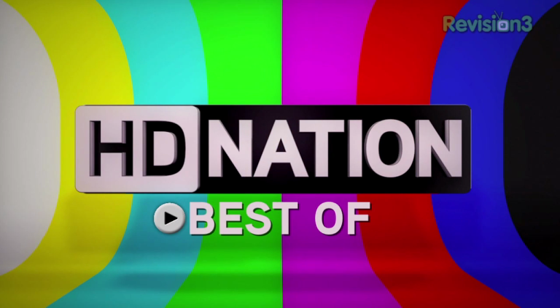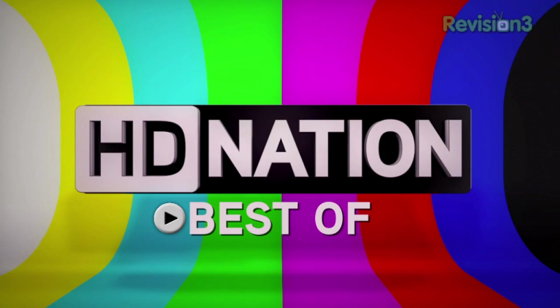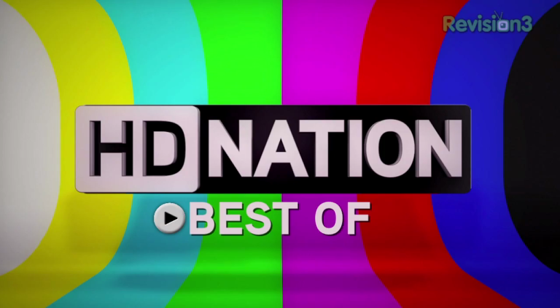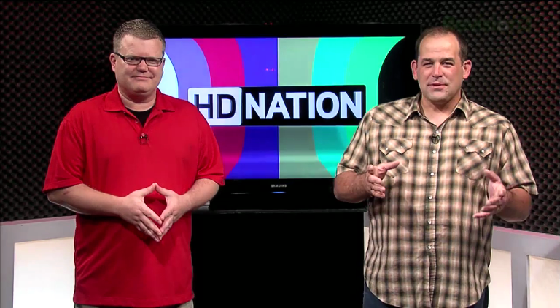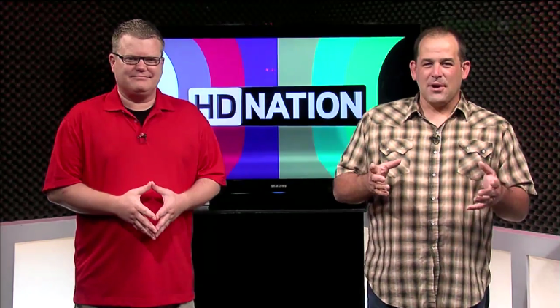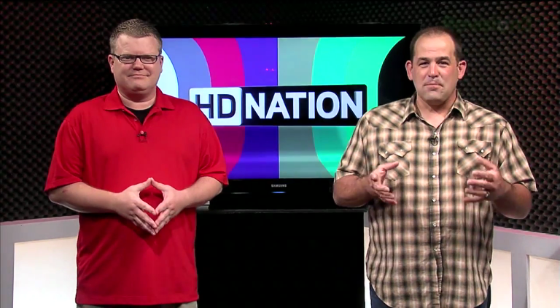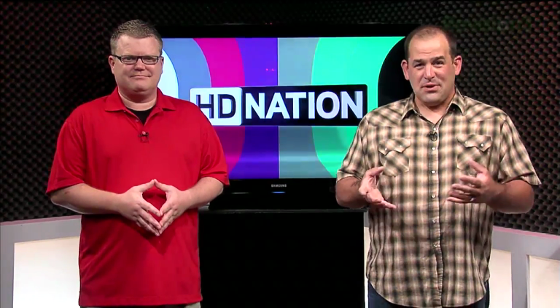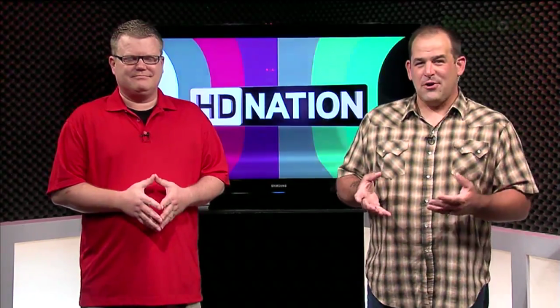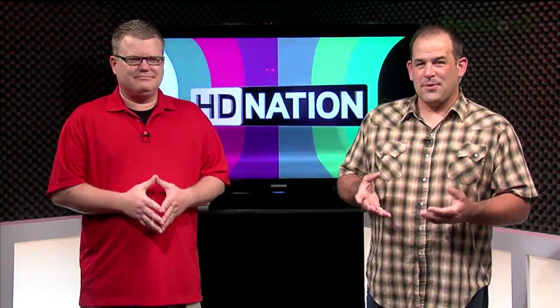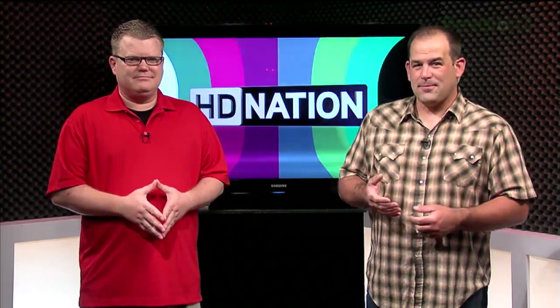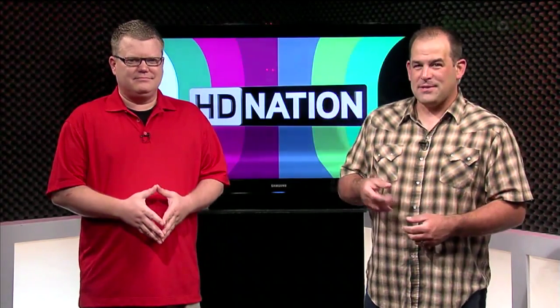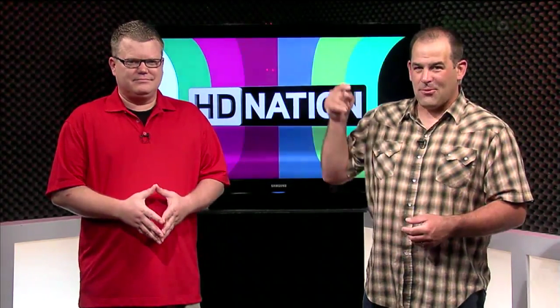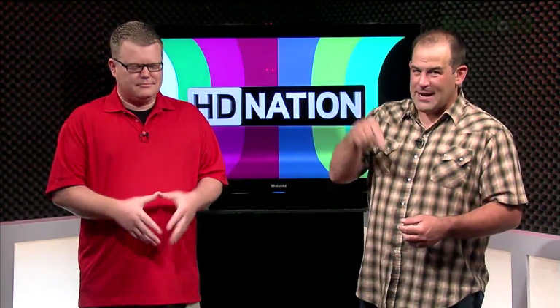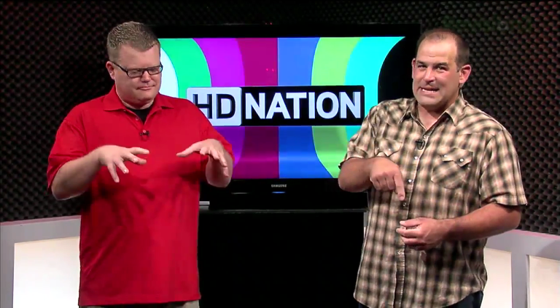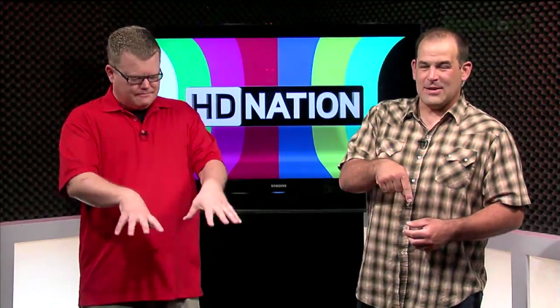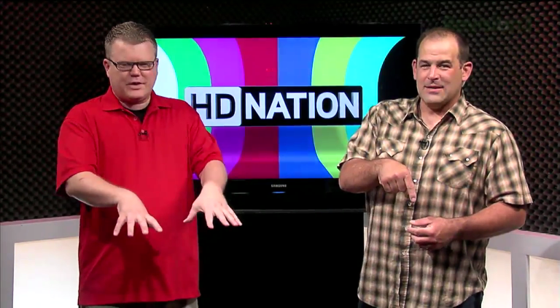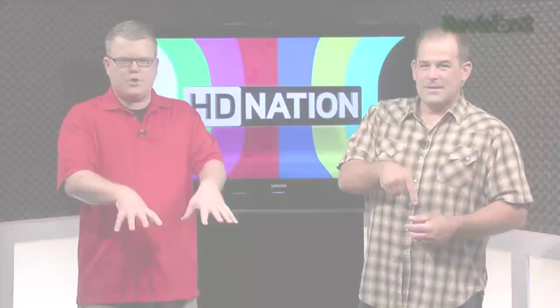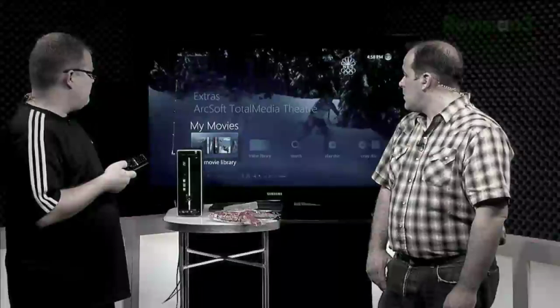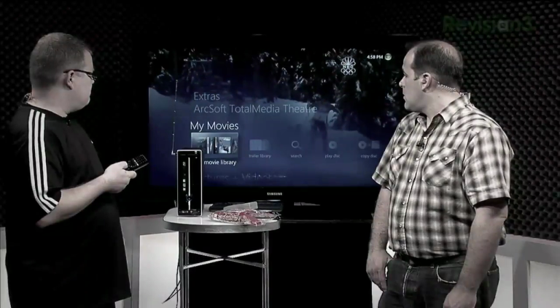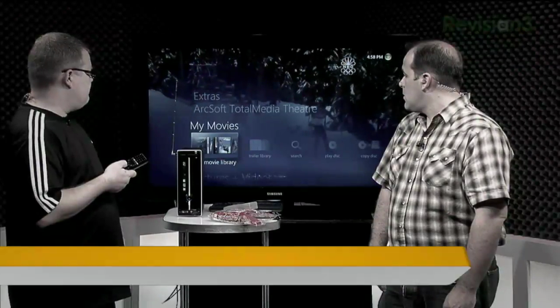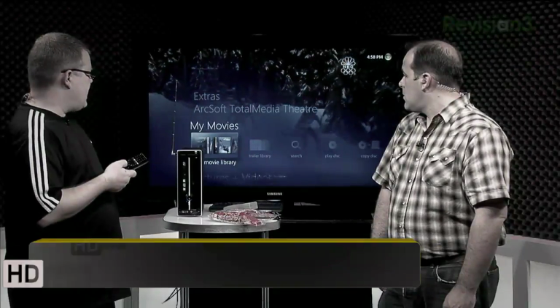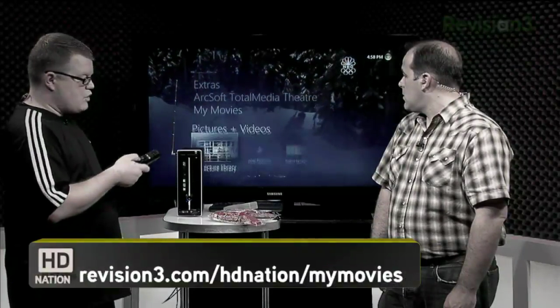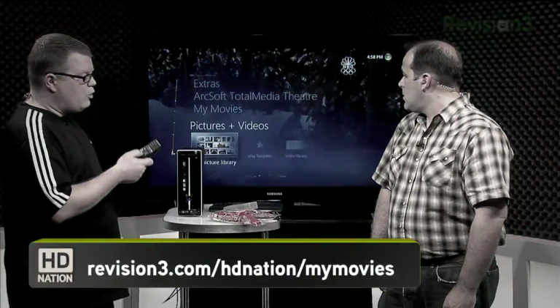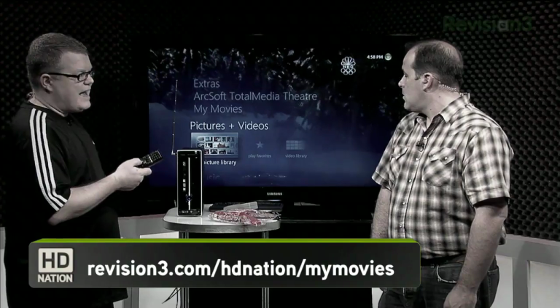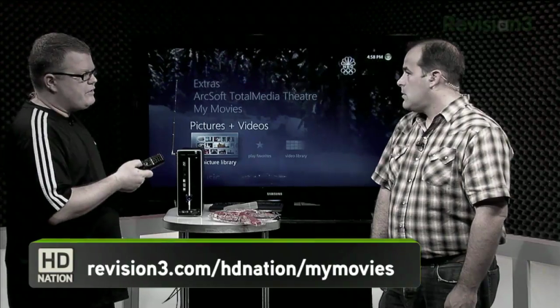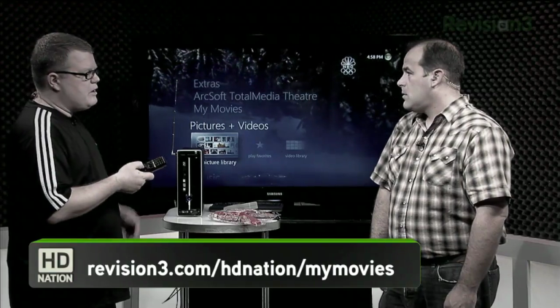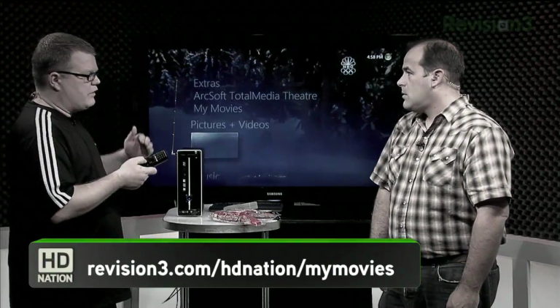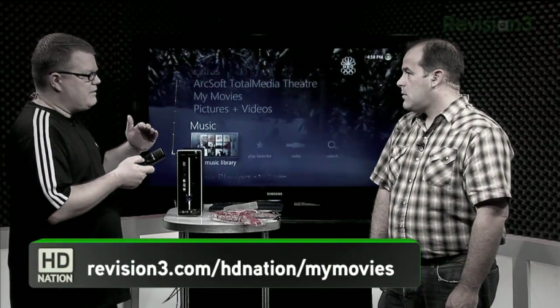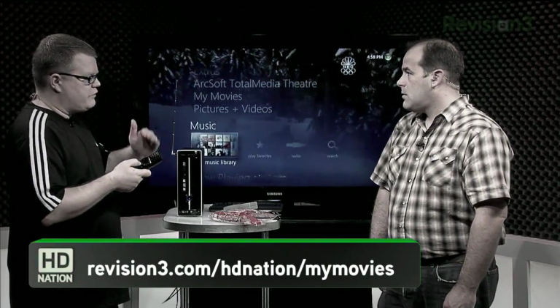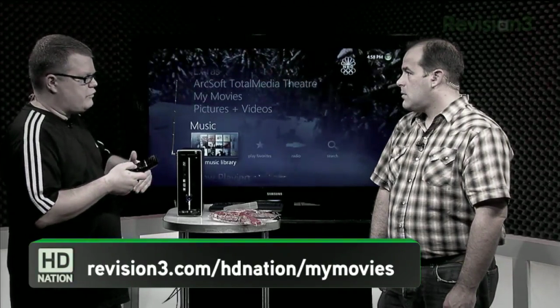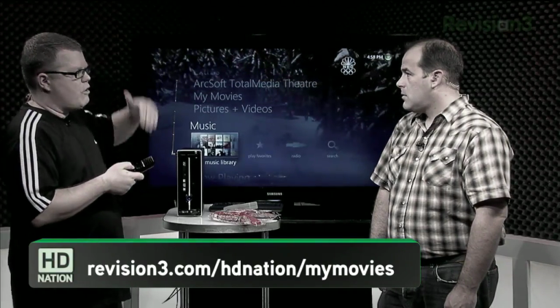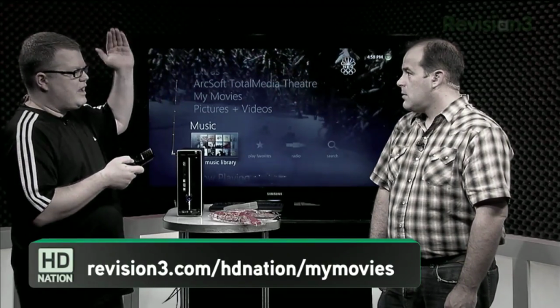Not too long ago, Mr. Harrod built a home theater PC right here in my living room.